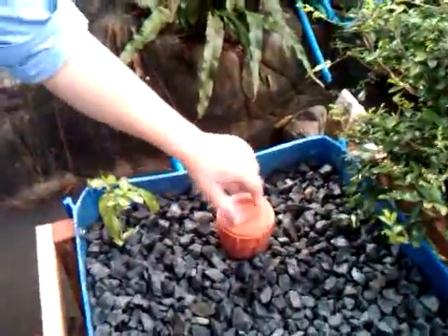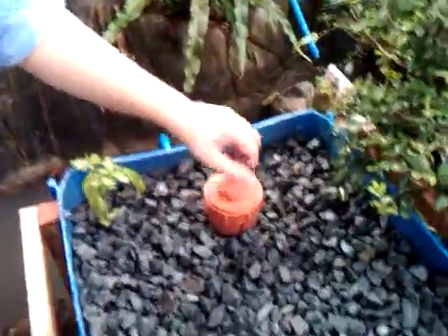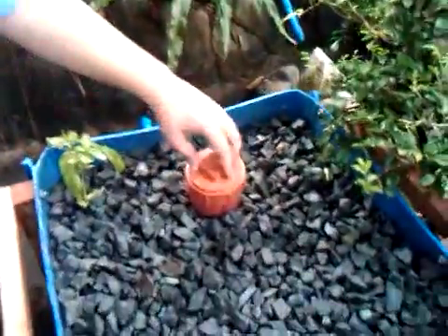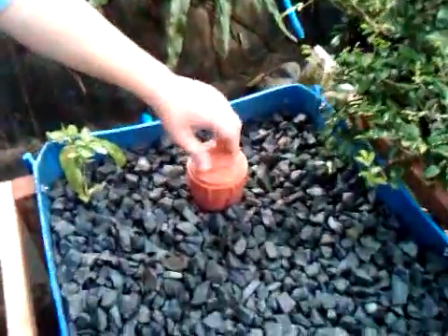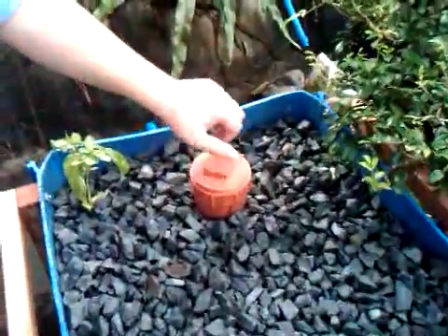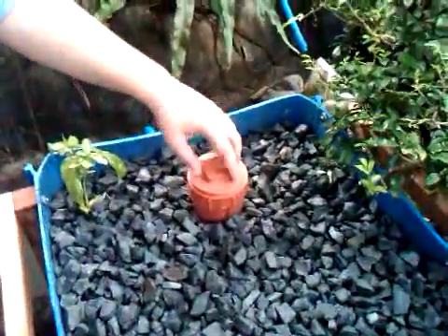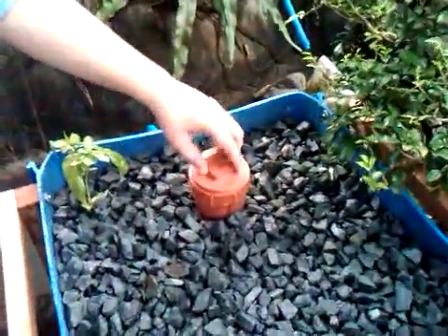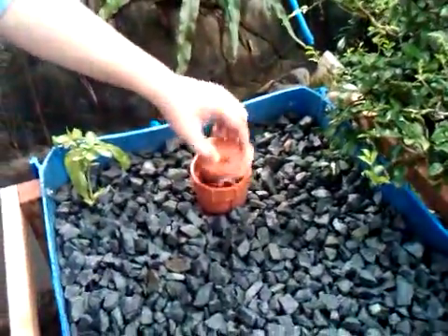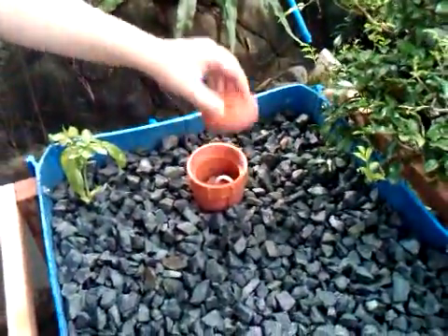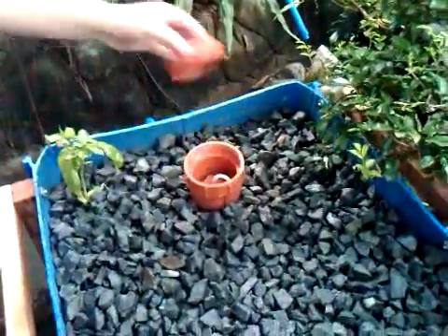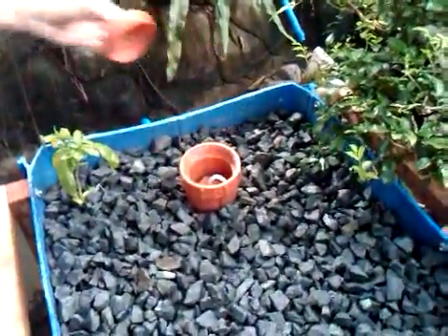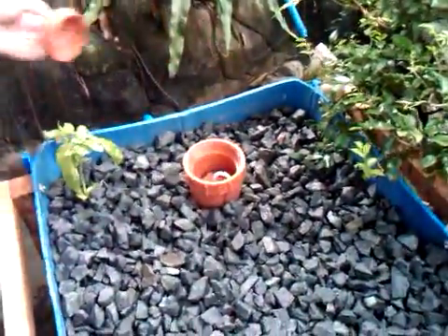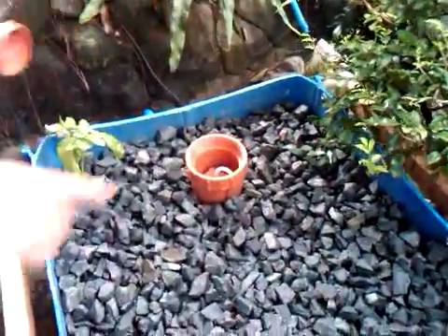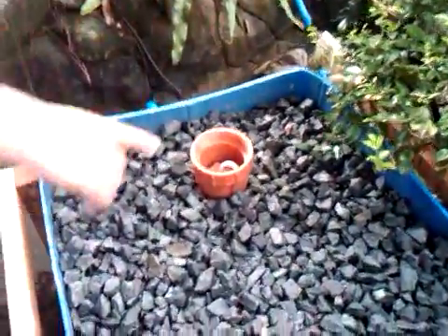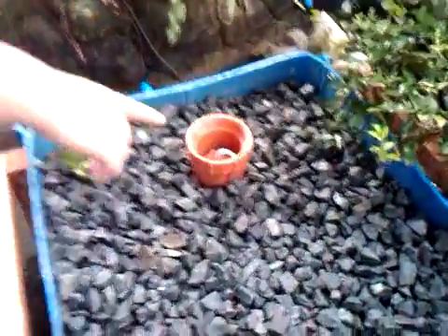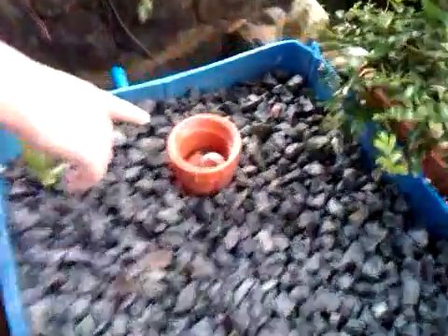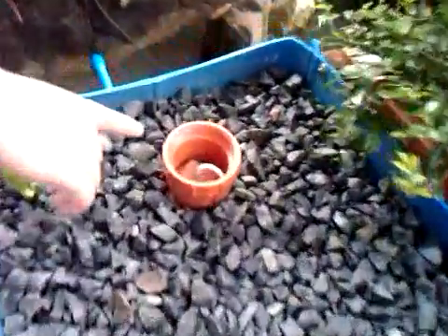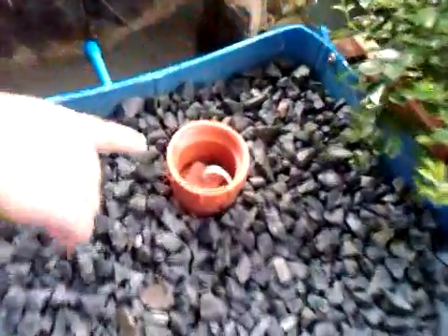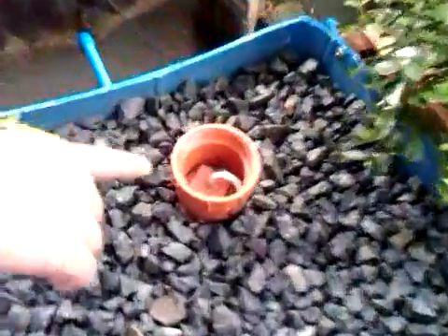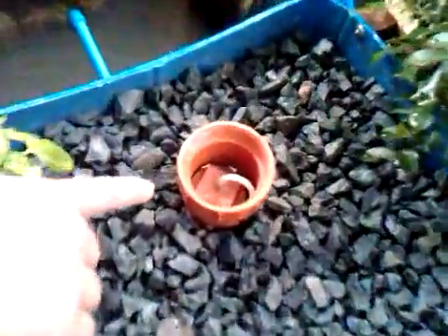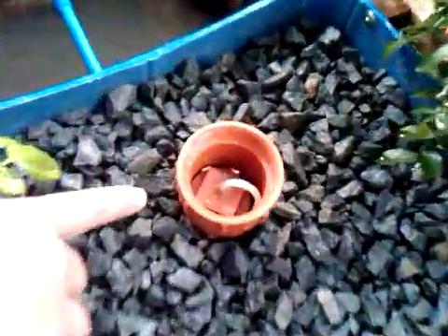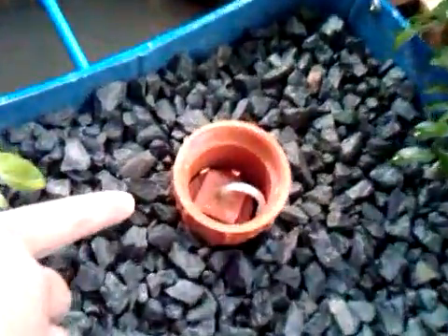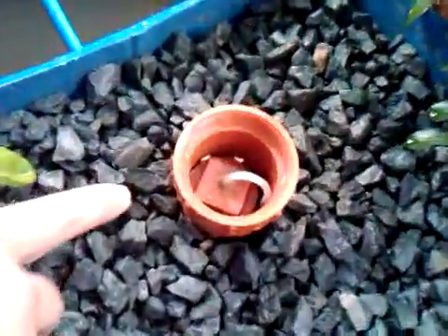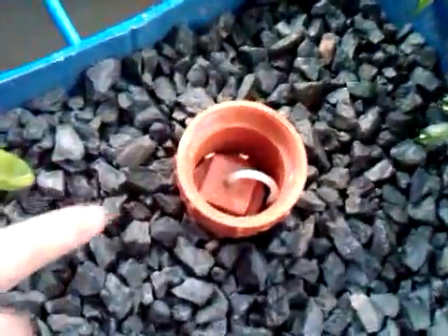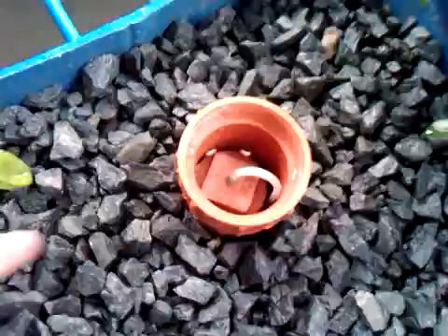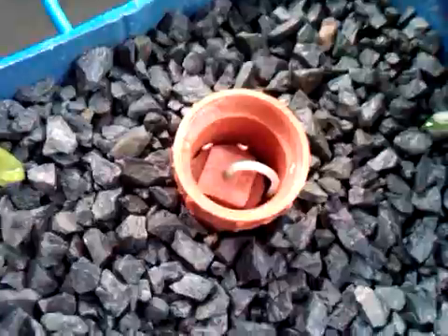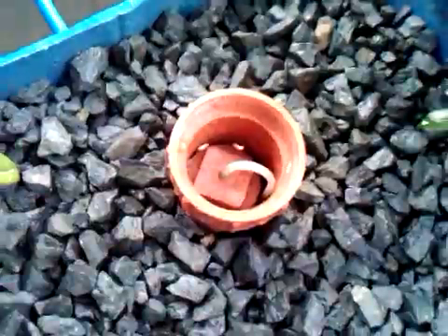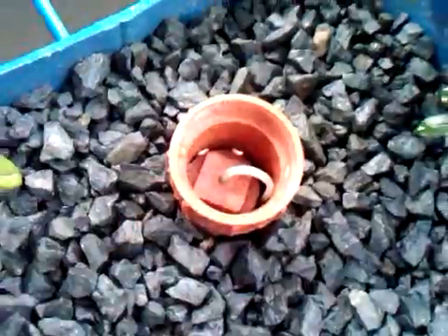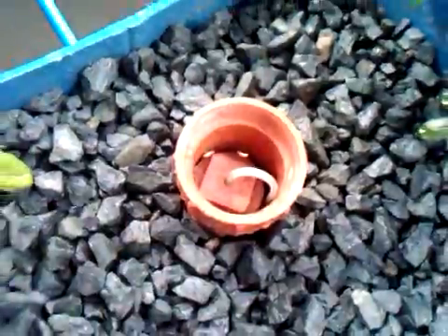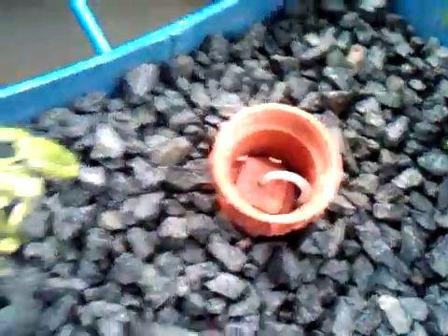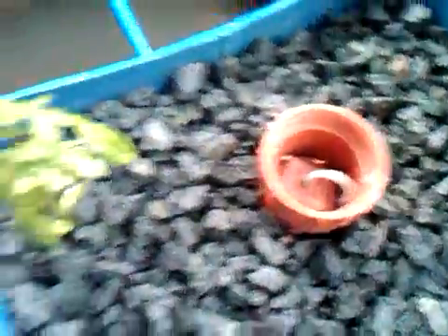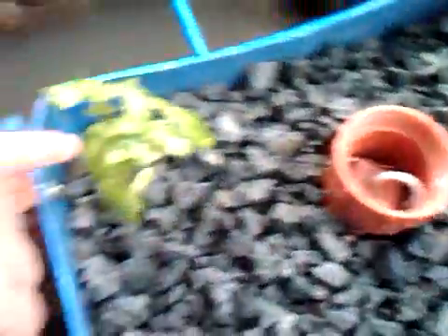This is the bell siphon. And then this is a basil plant.